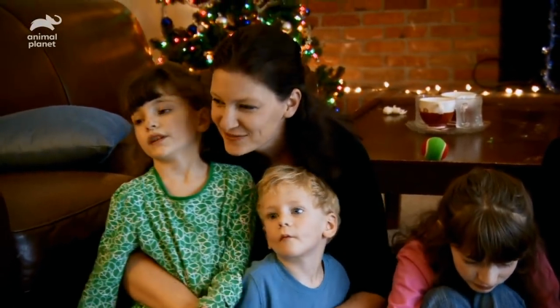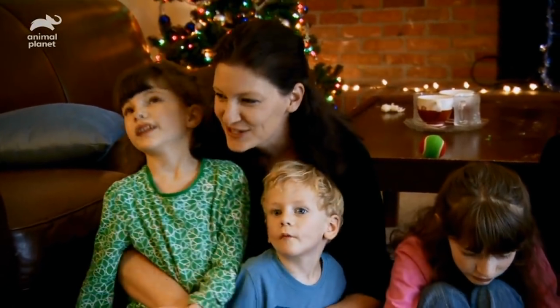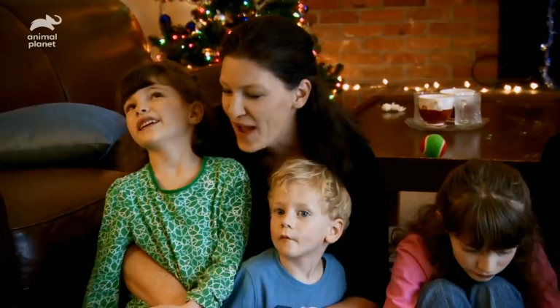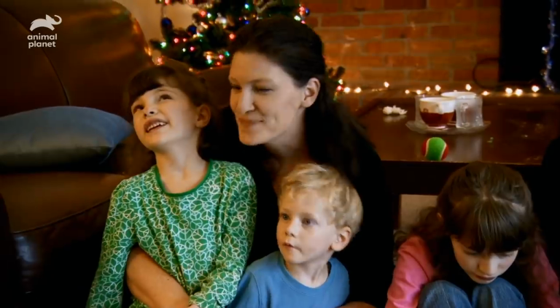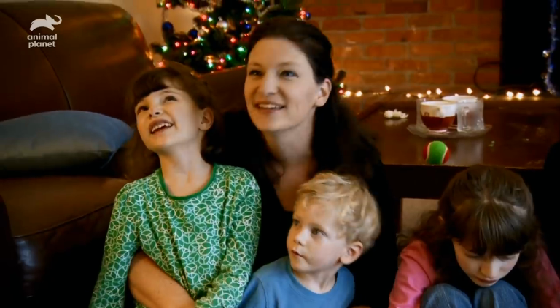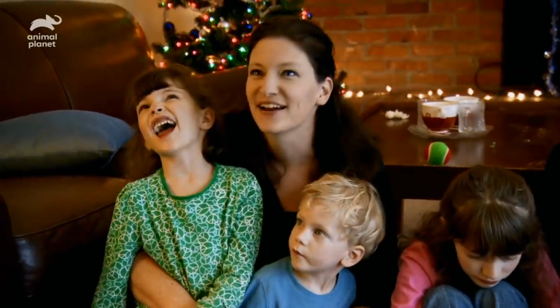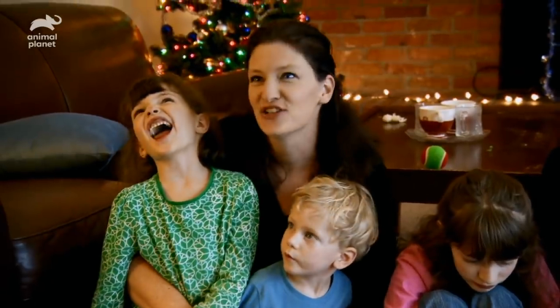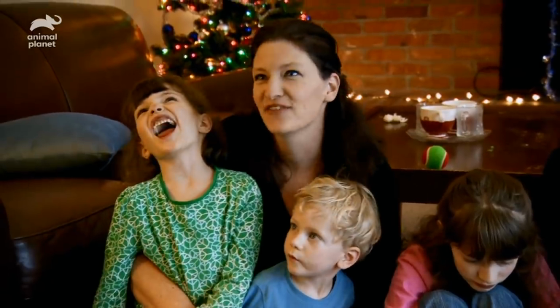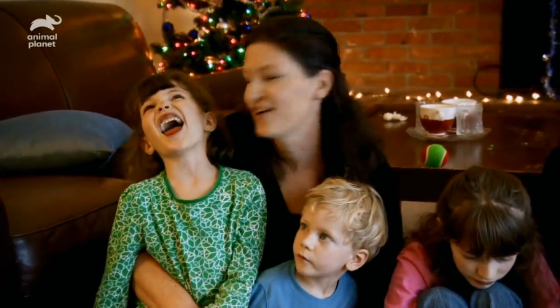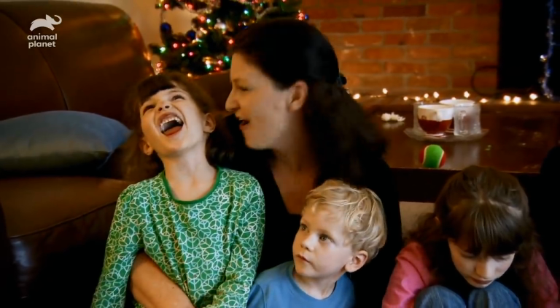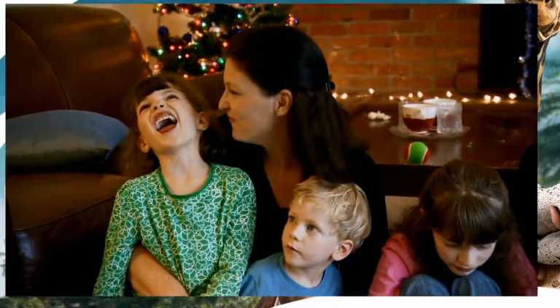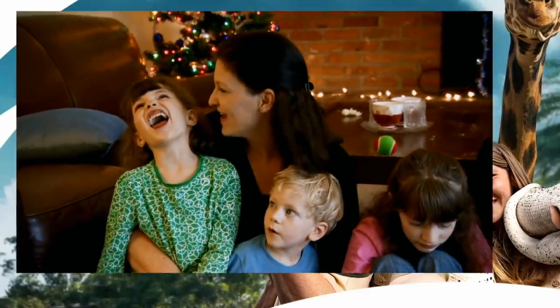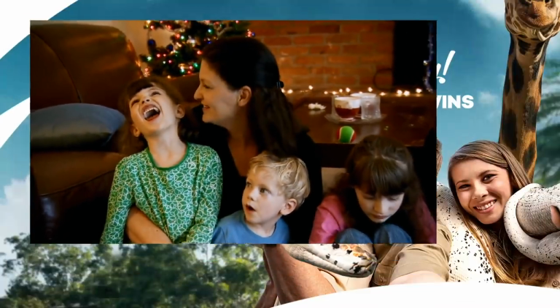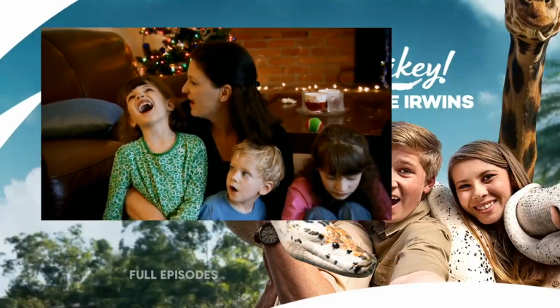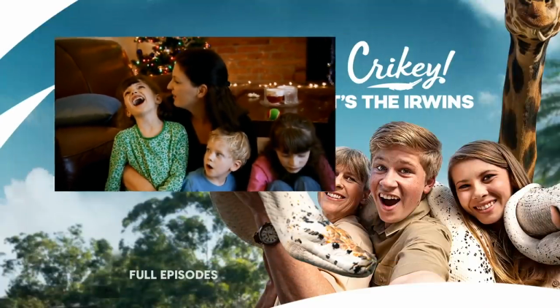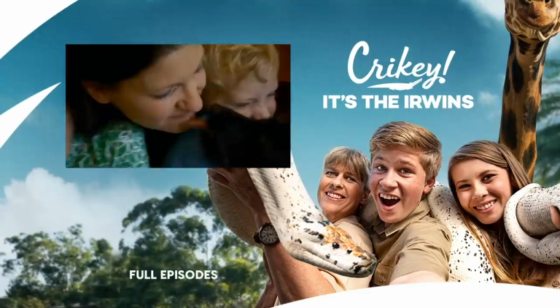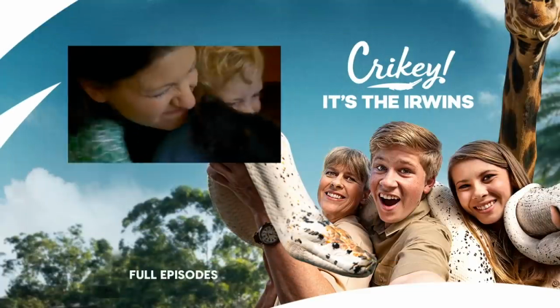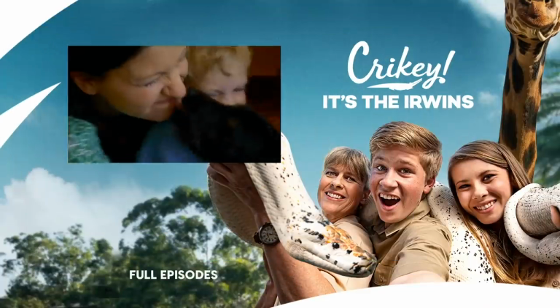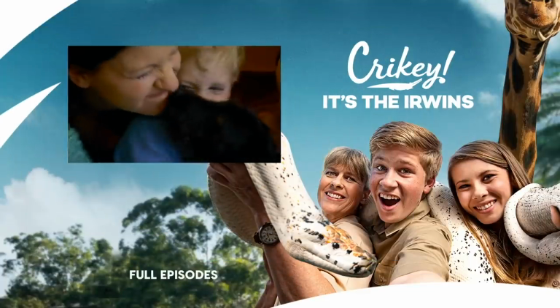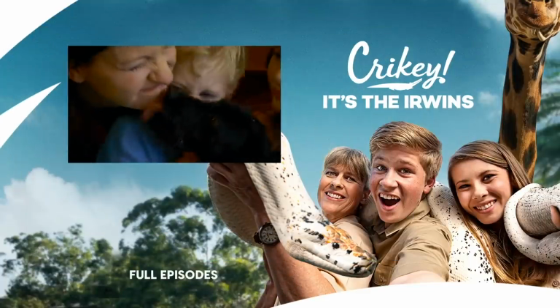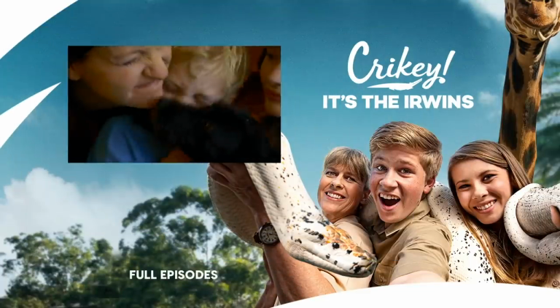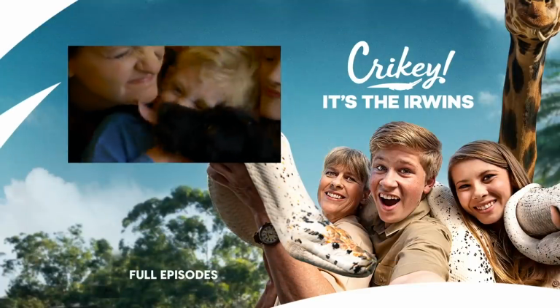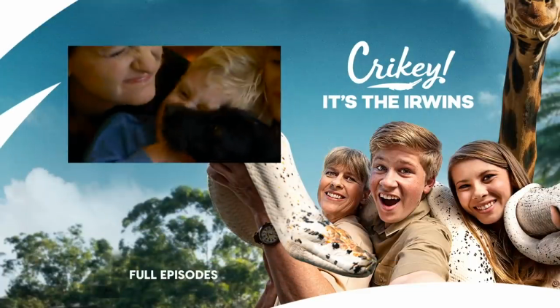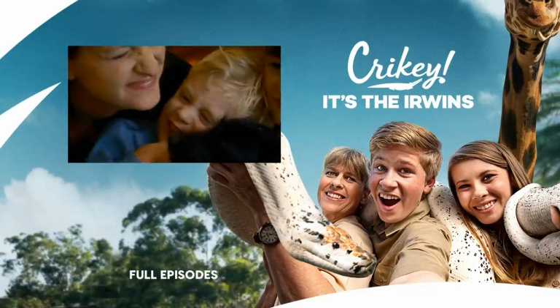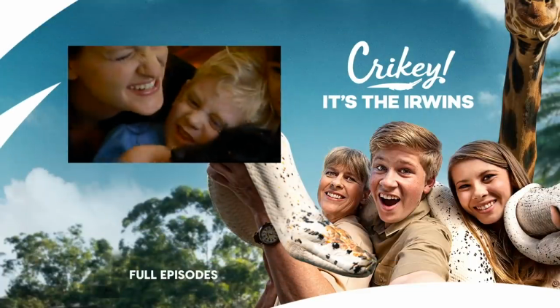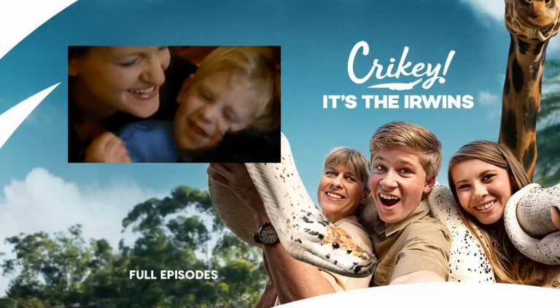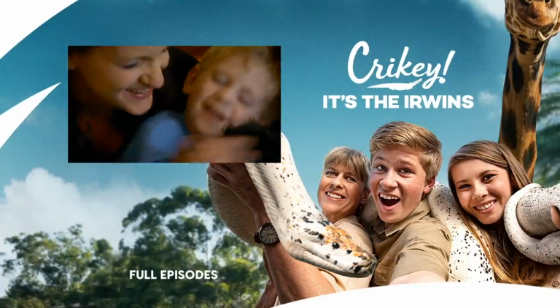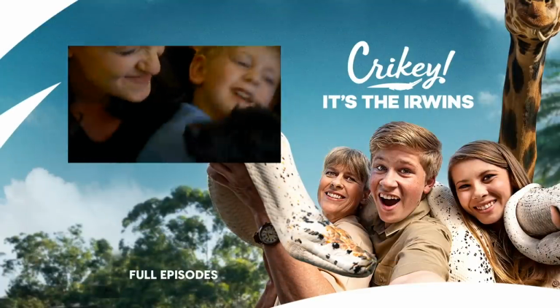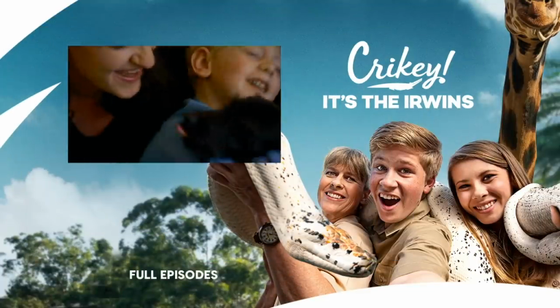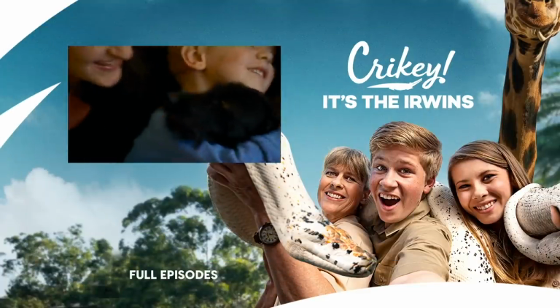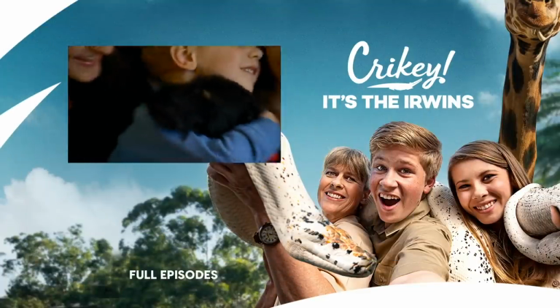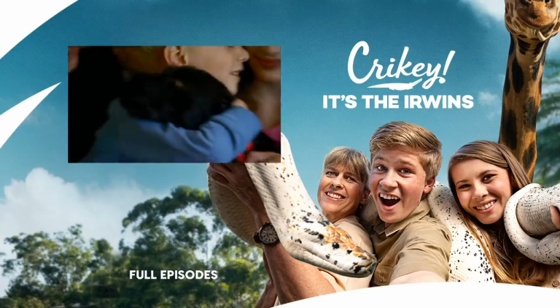We're so happy that Dr. Jeff got her all fixed. You are so amazing. Thank you.